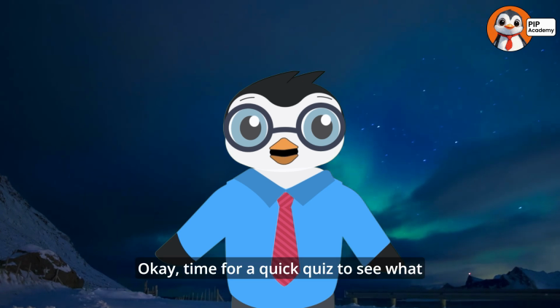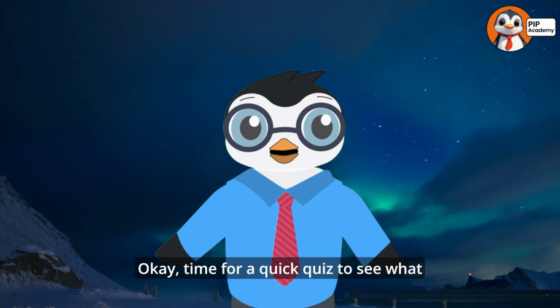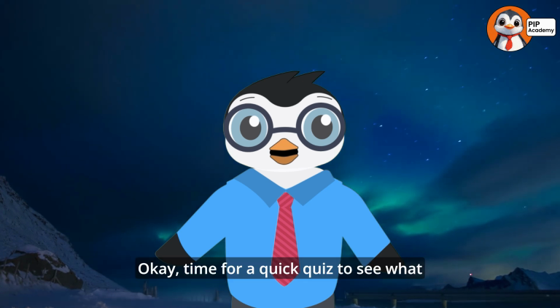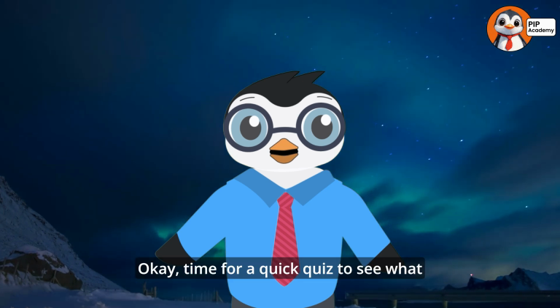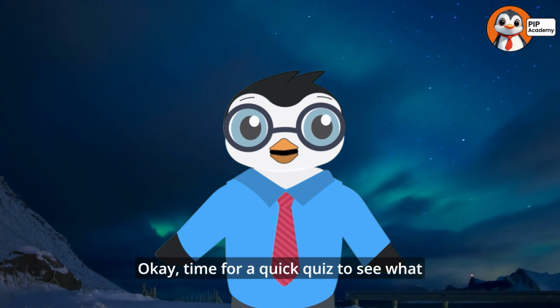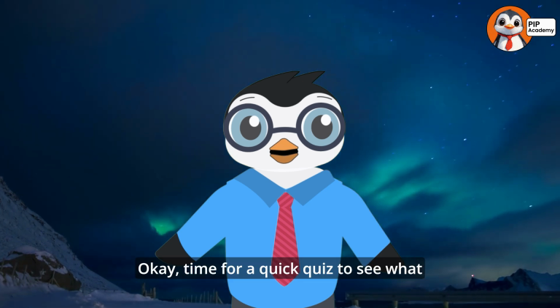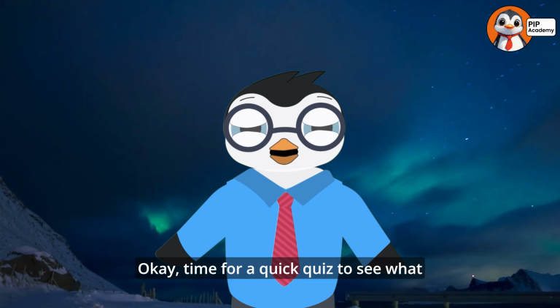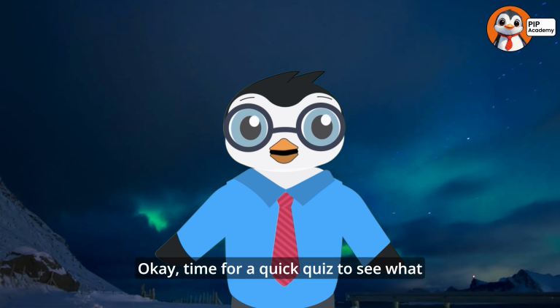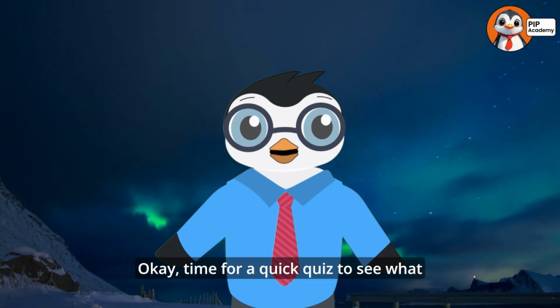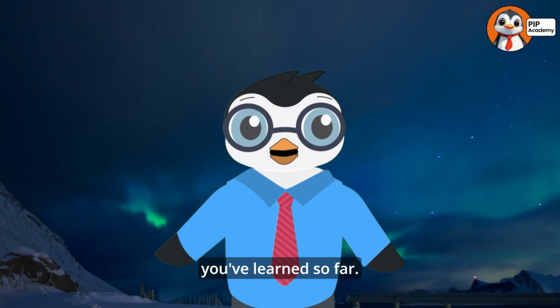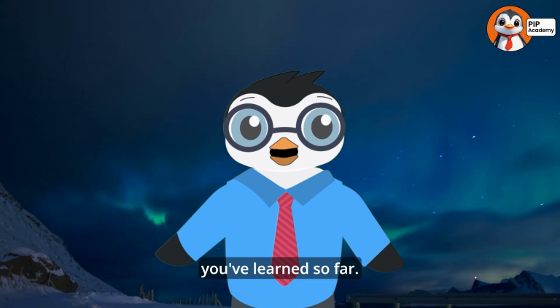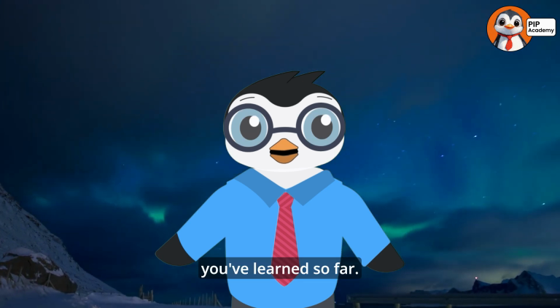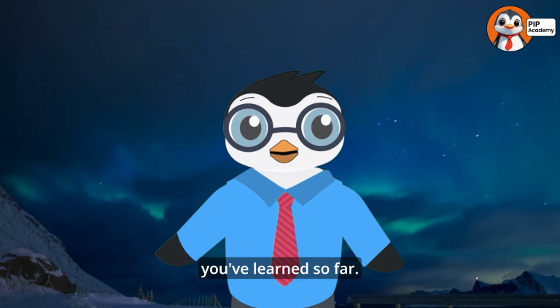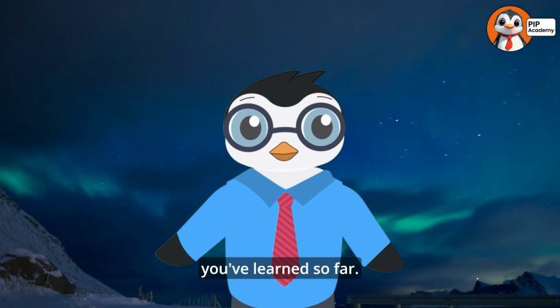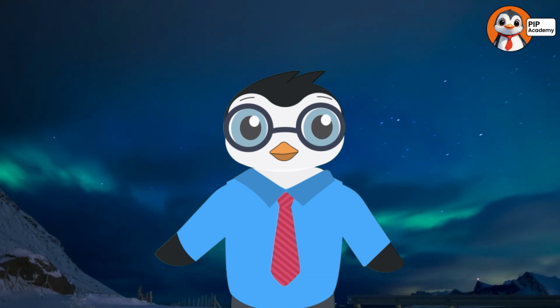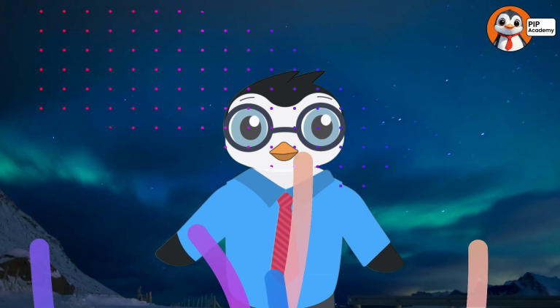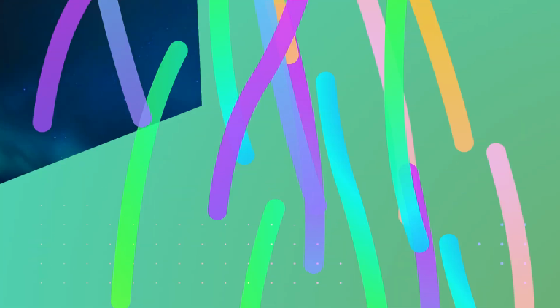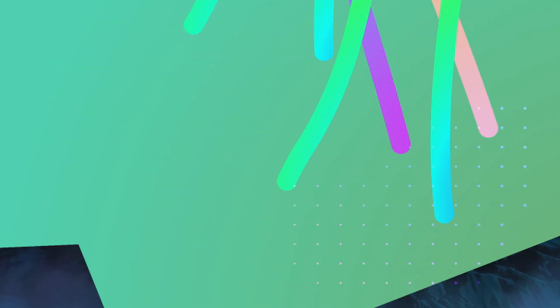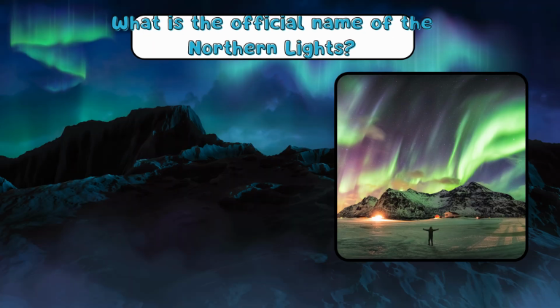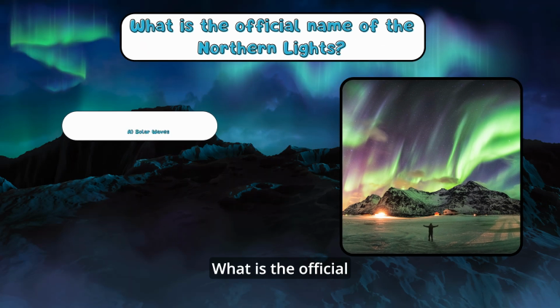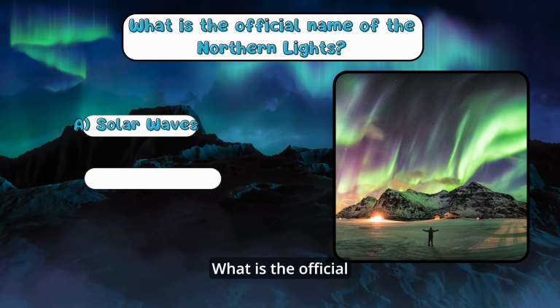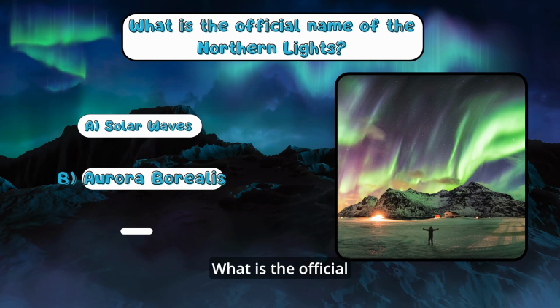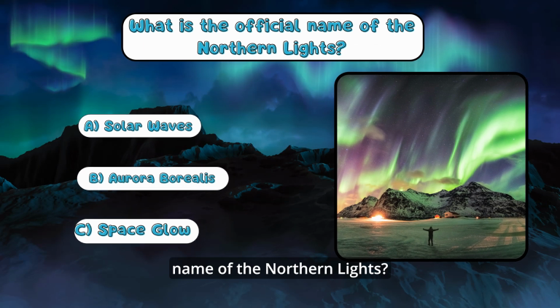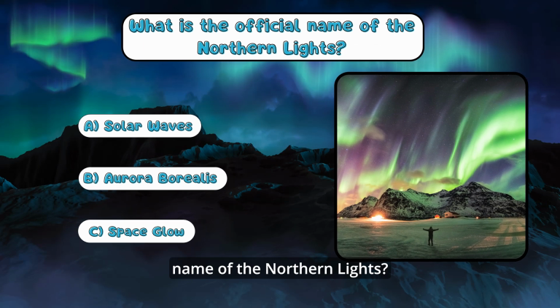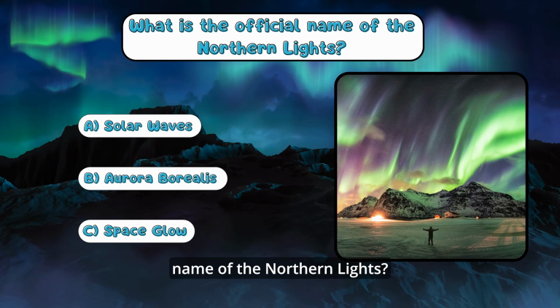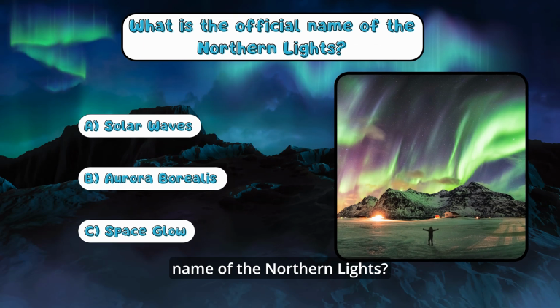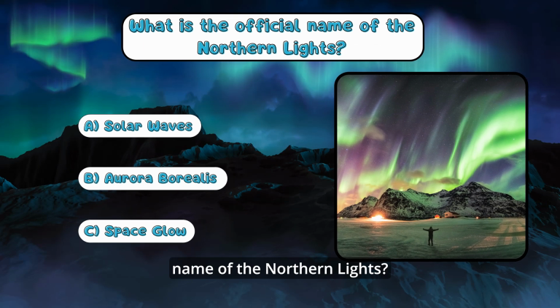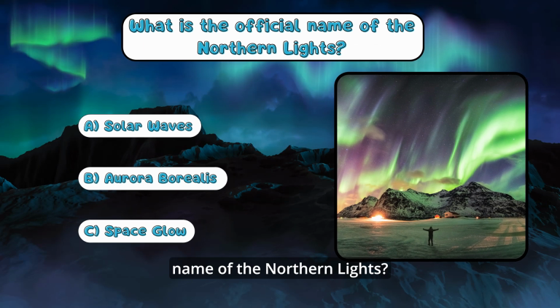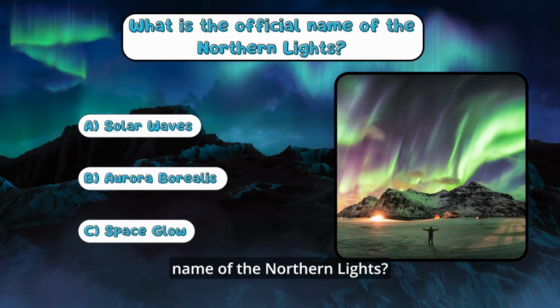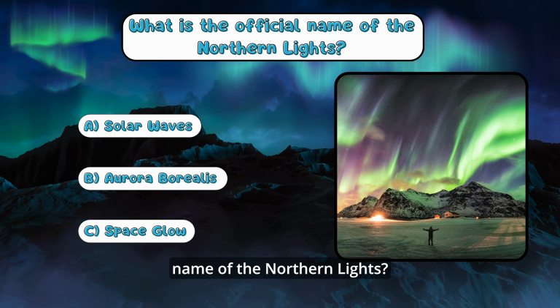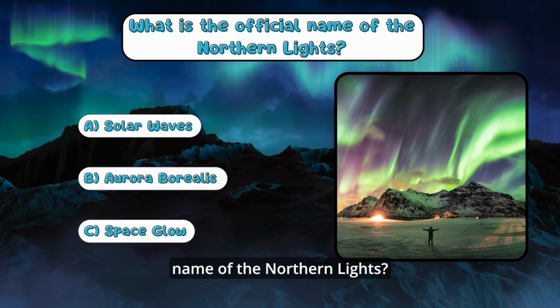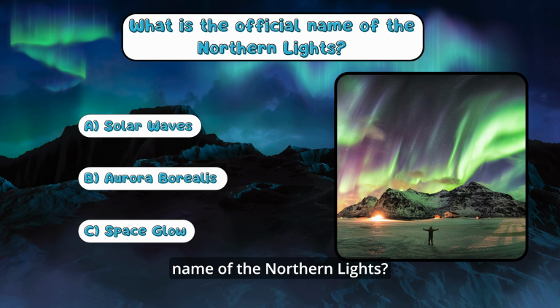Time for a quick quiz to see what you've learned so far. What is the official name of the Northern Lights?